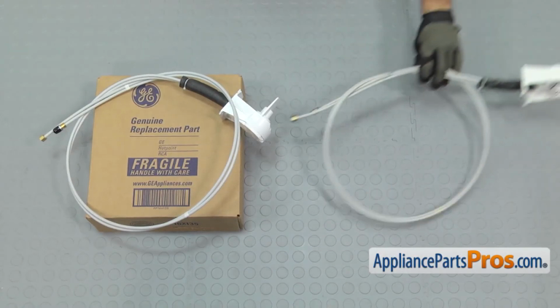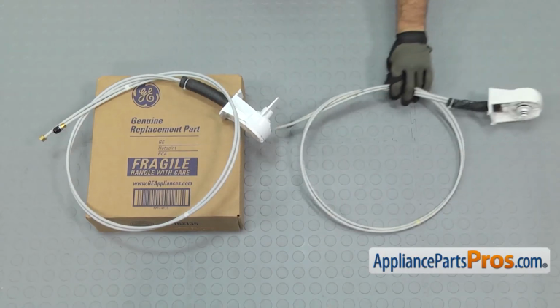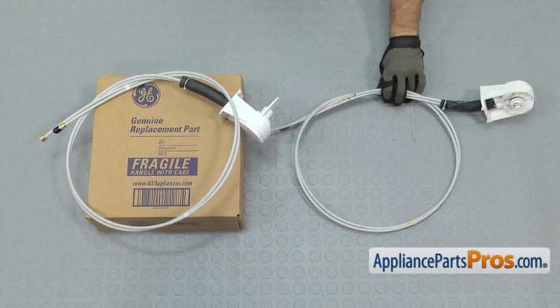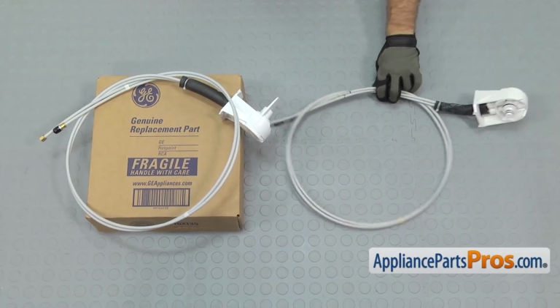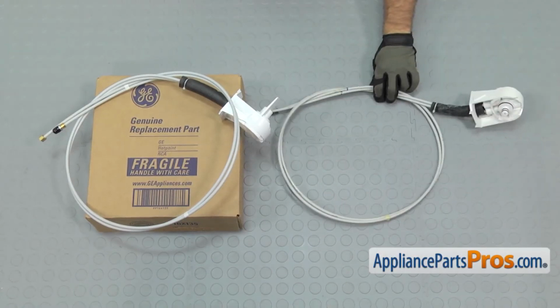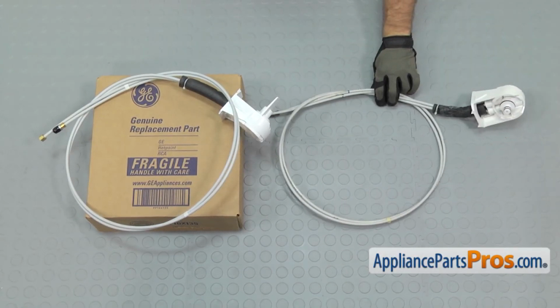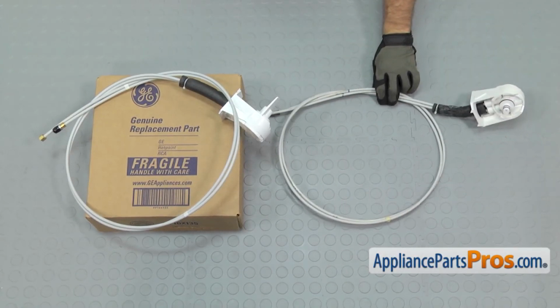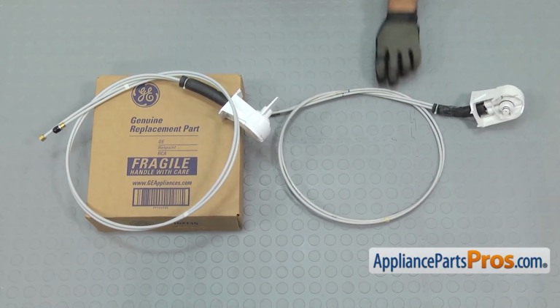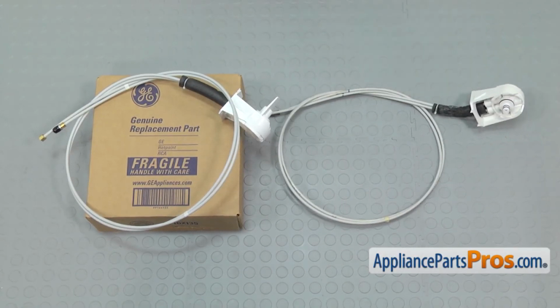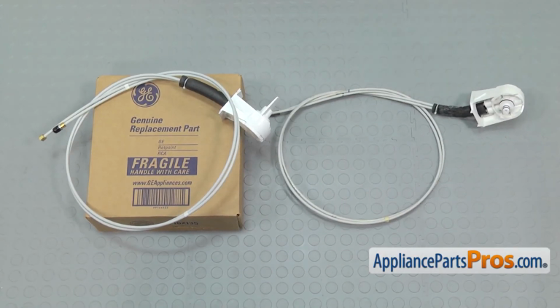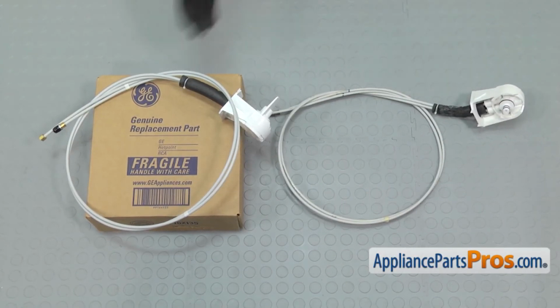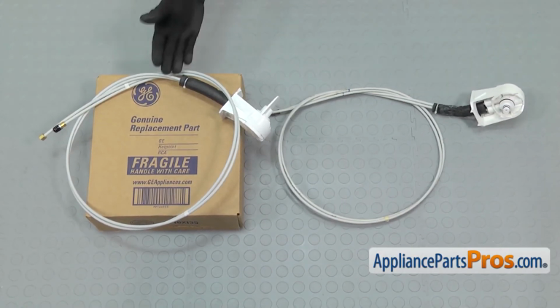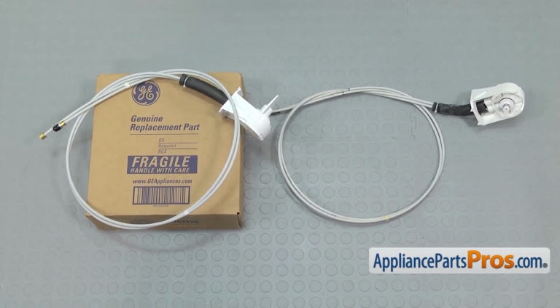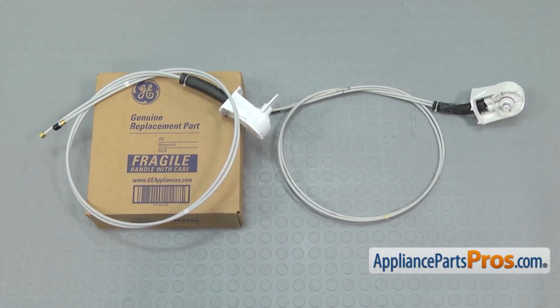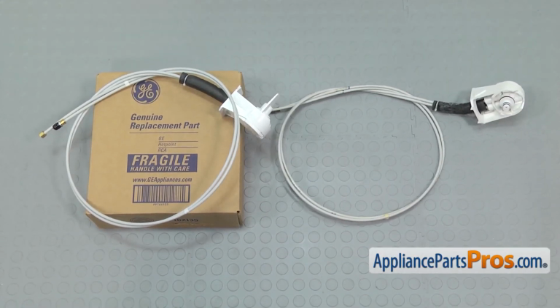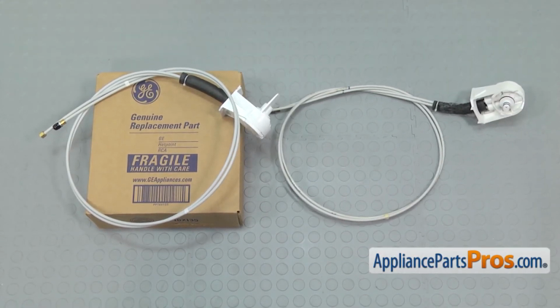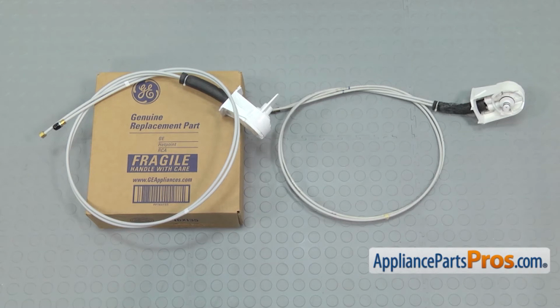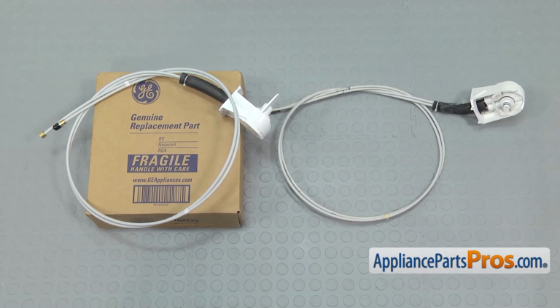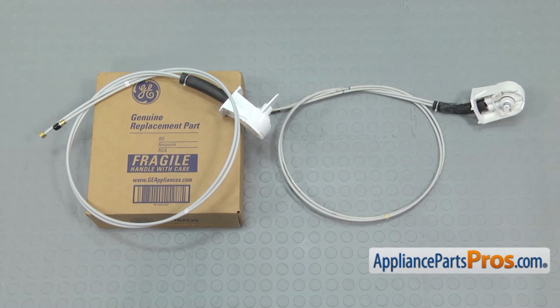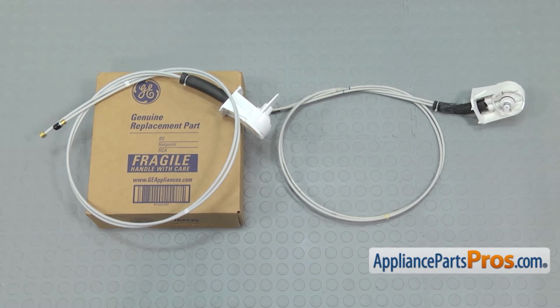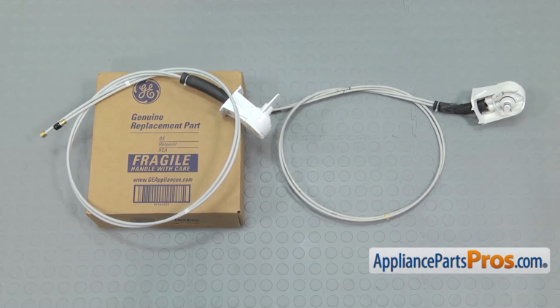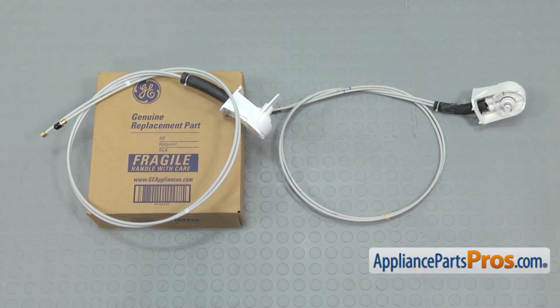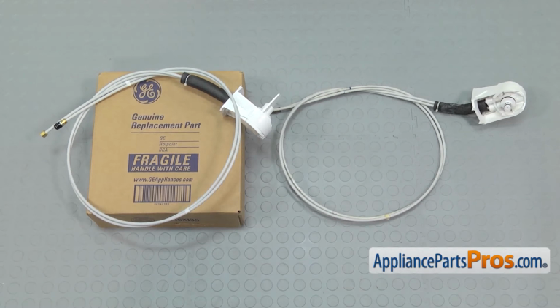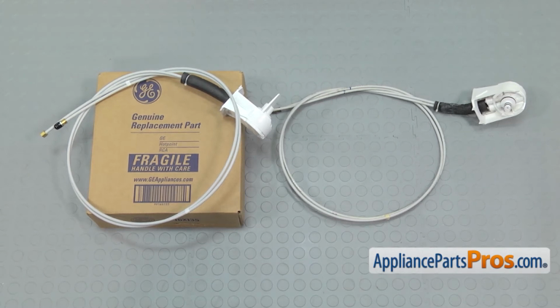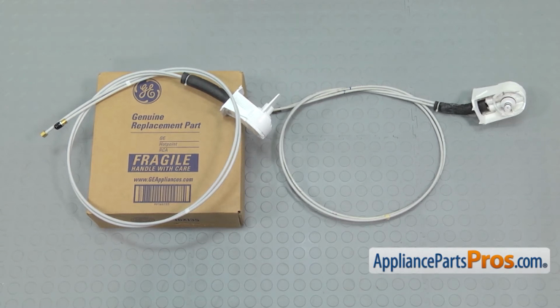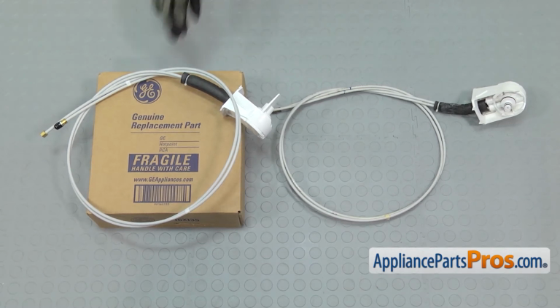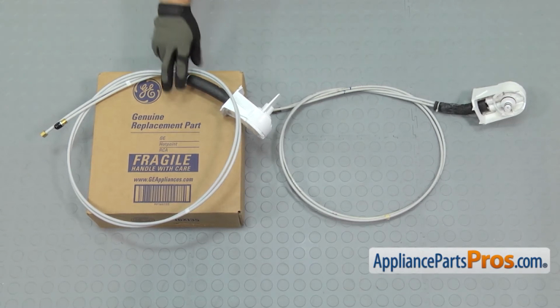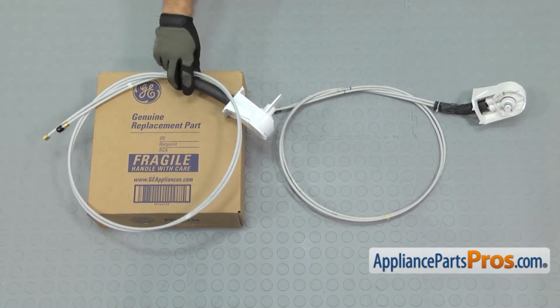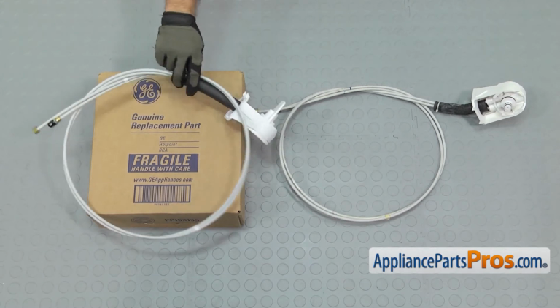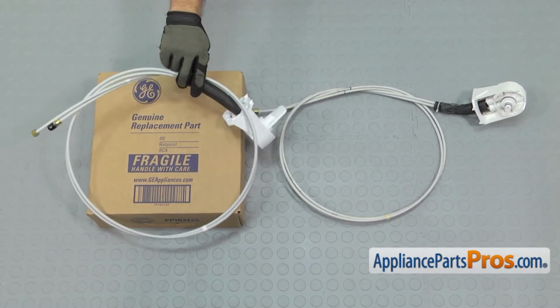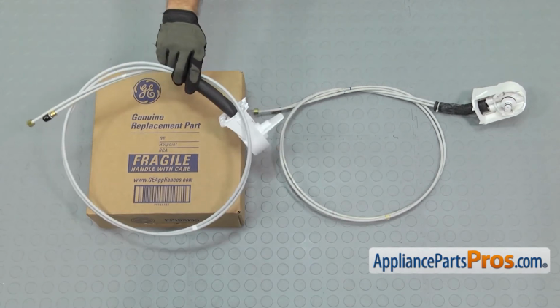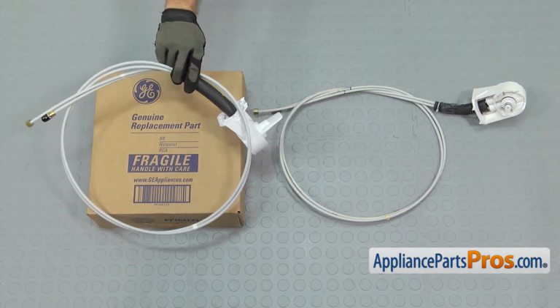Here's the old water filter housing and tube assembly next to the new one. If you already have one of these, great. If not, you can get it at AppliancePartsPros.com.